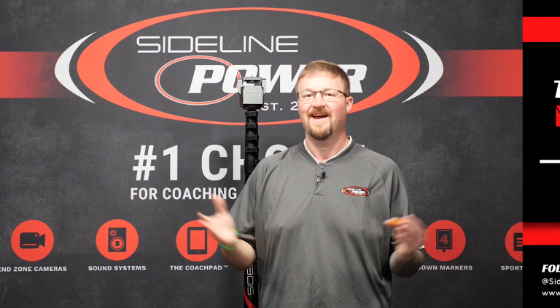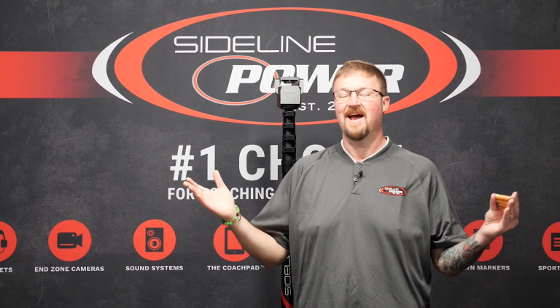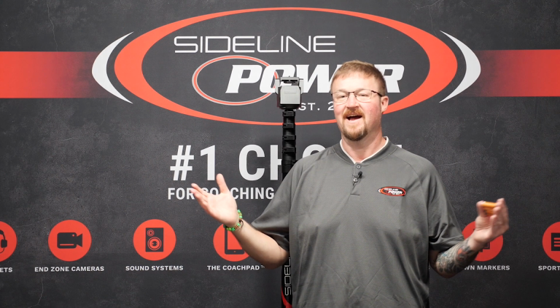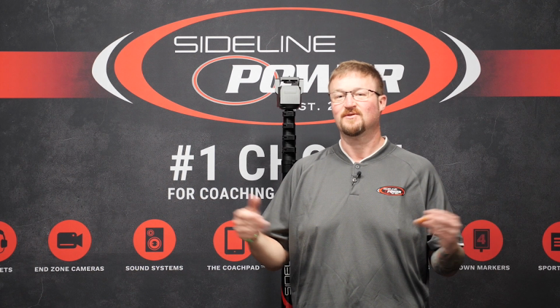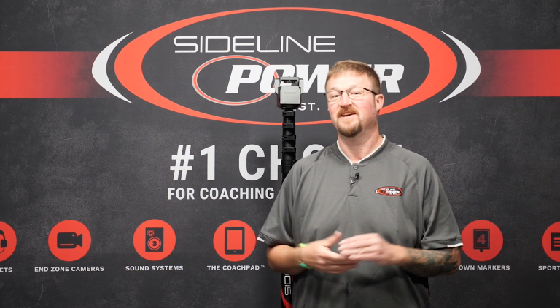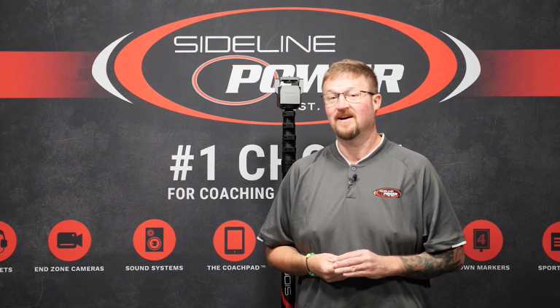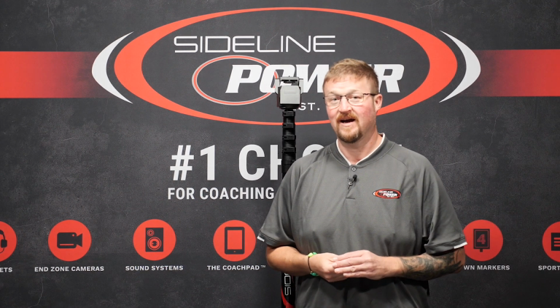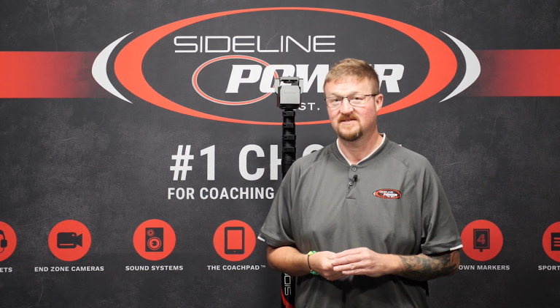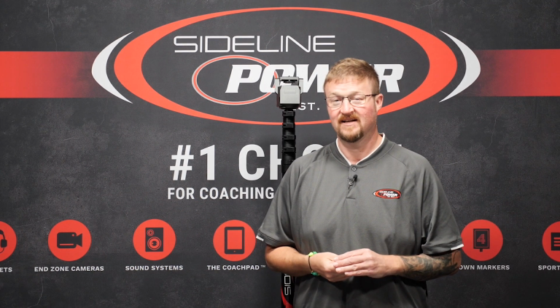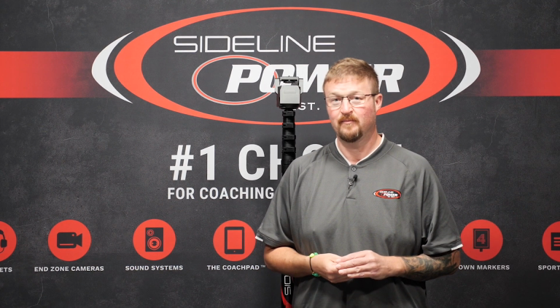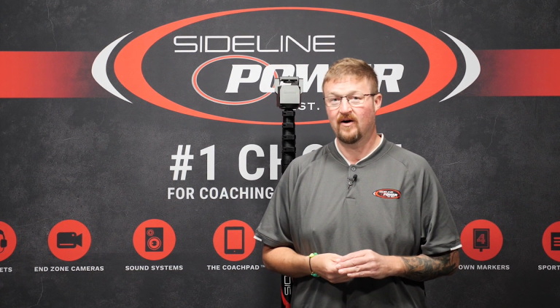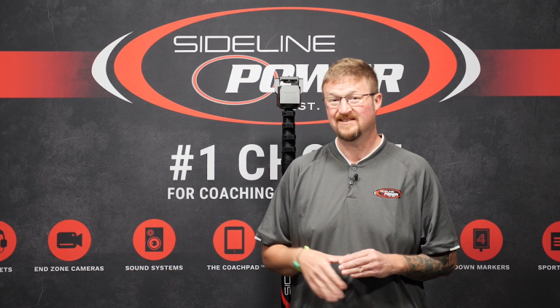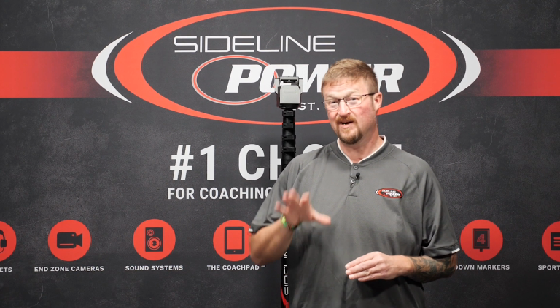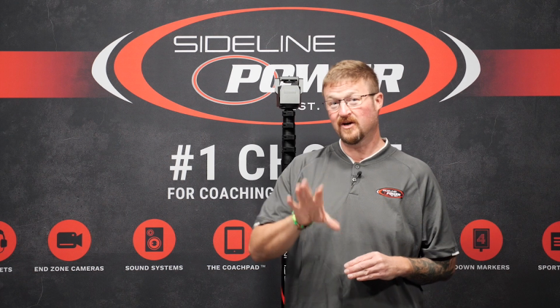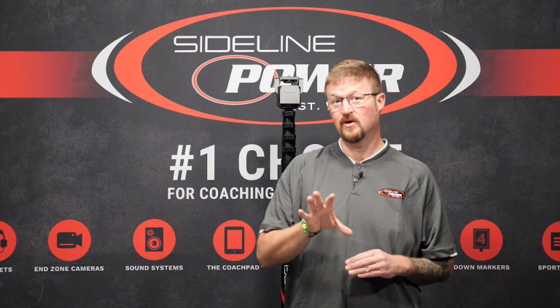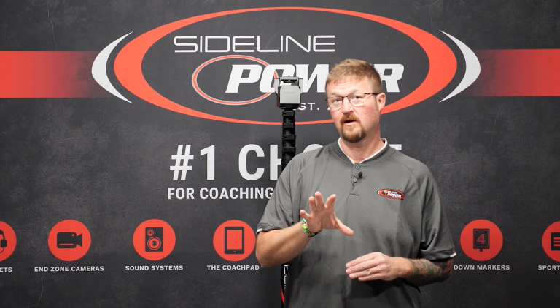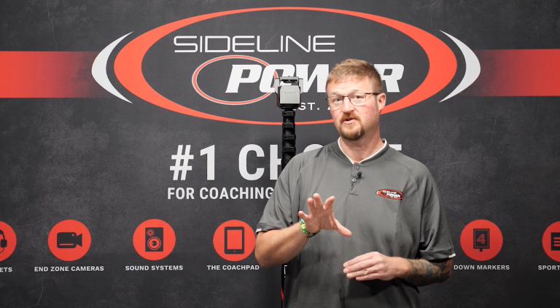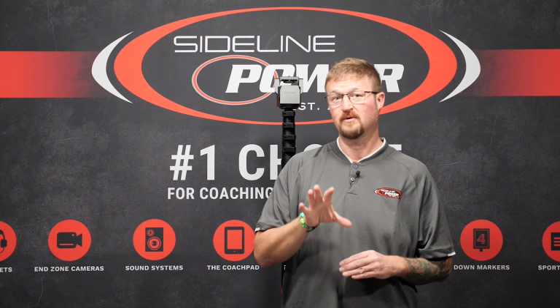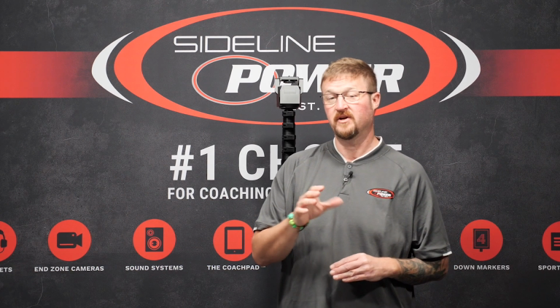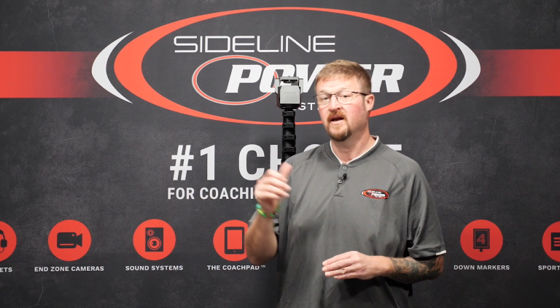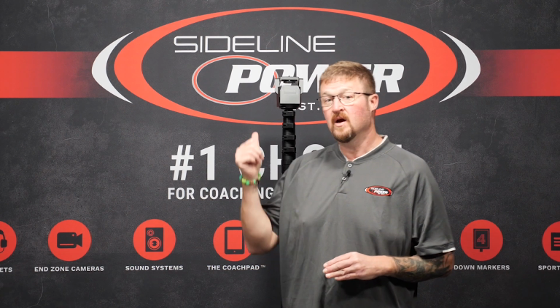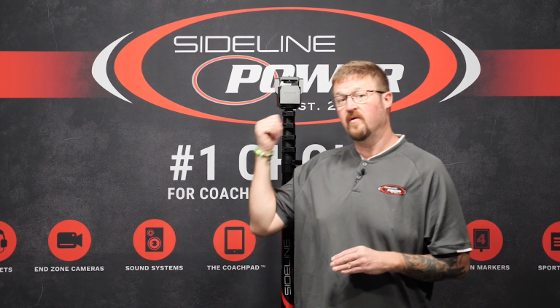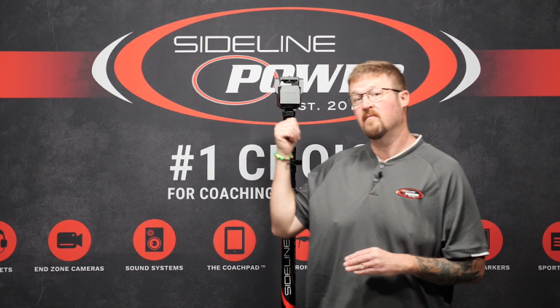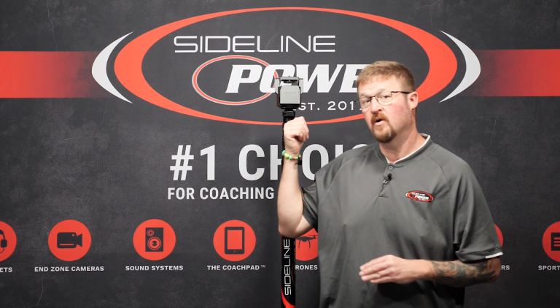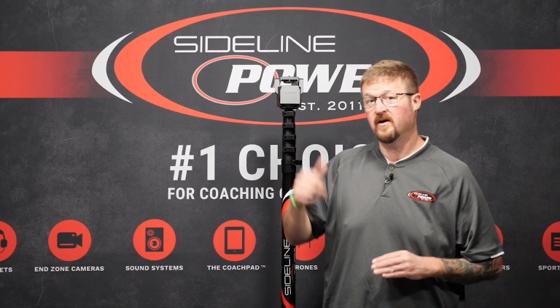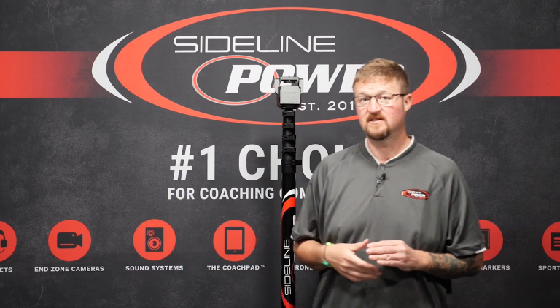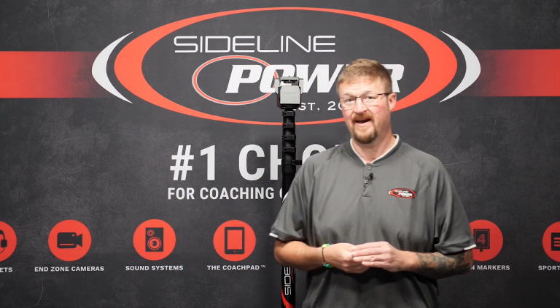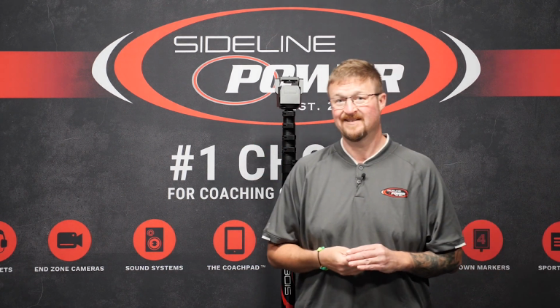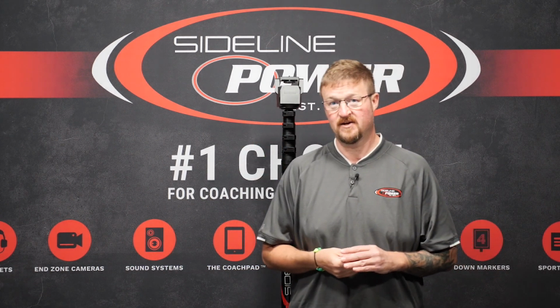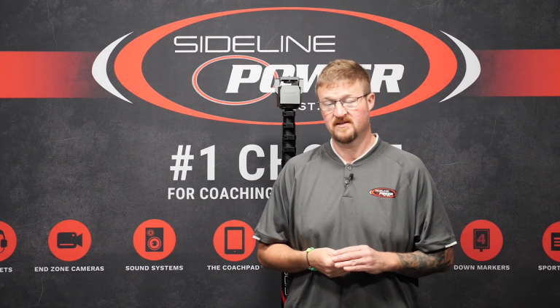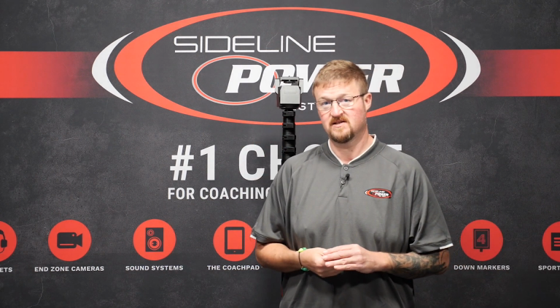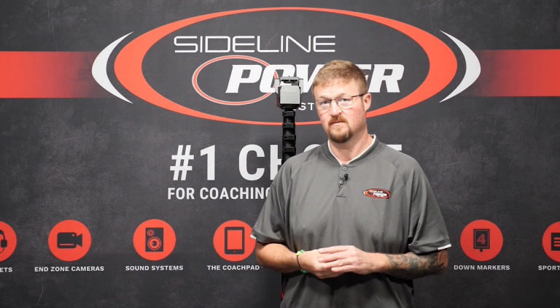Hey guys, Chris Hancock here with Sideline Power. Today we're going to do a little bit of troubleshooting with our motorized pan tilt system.